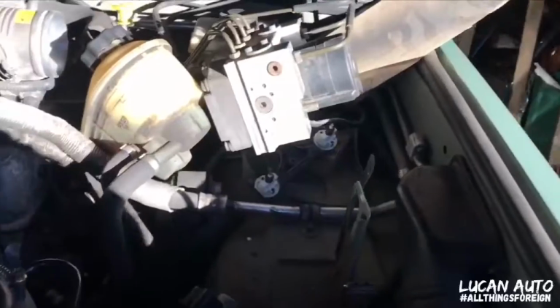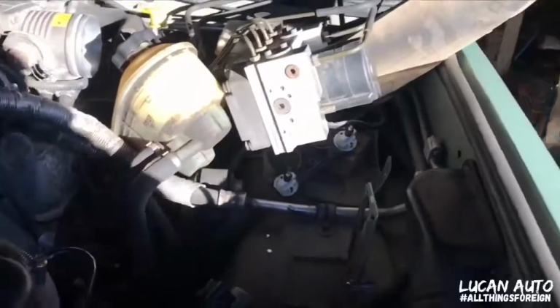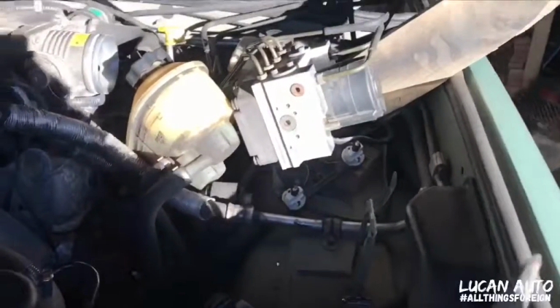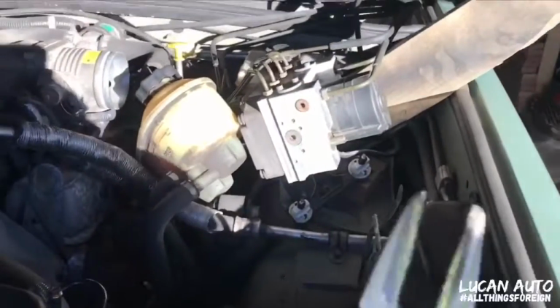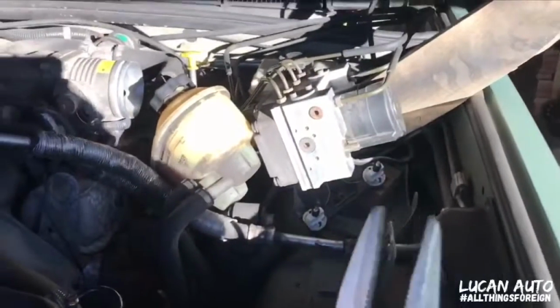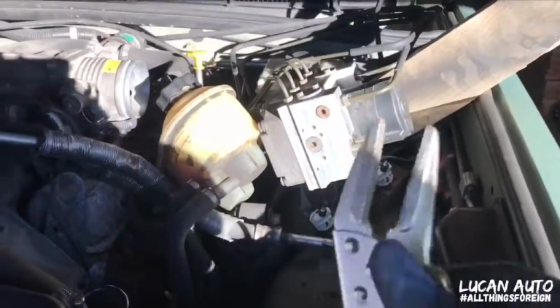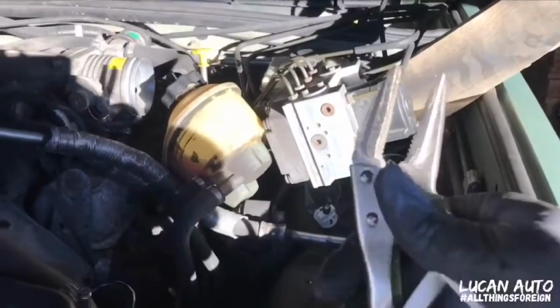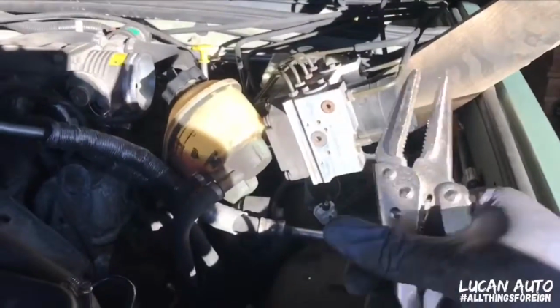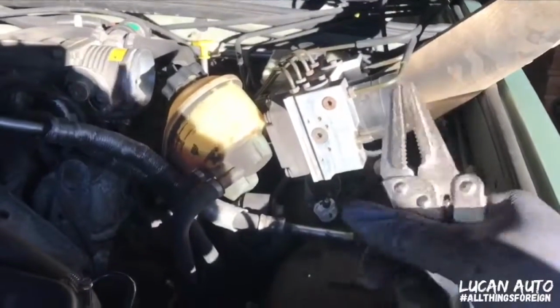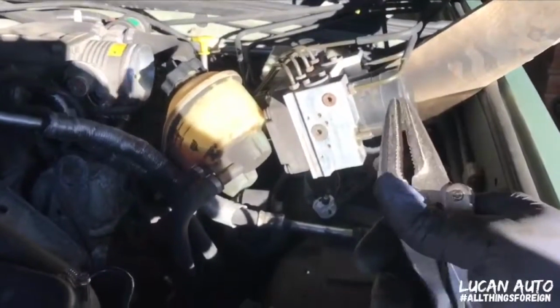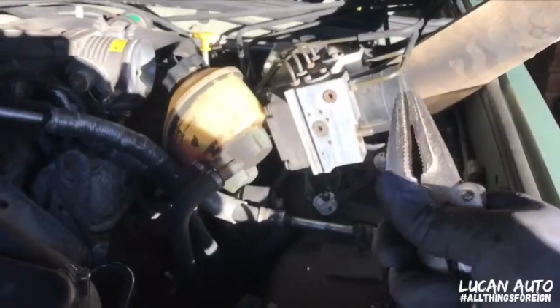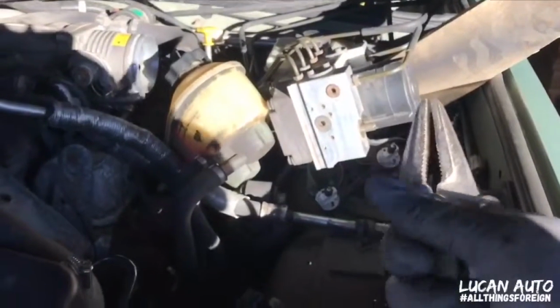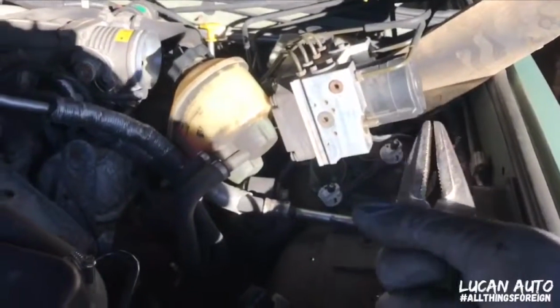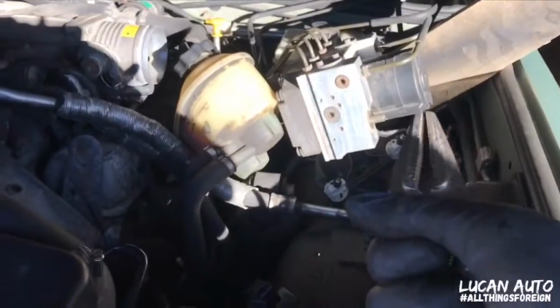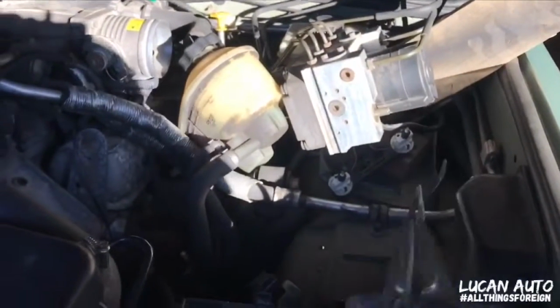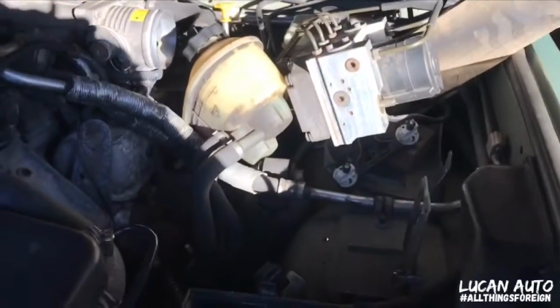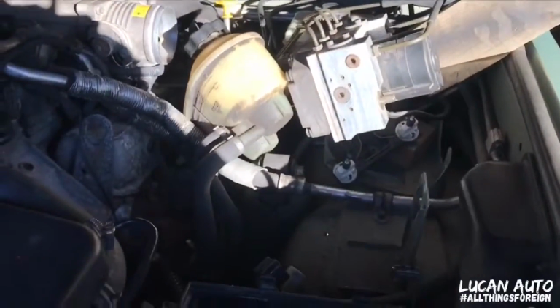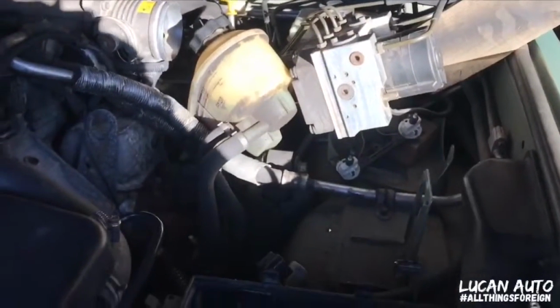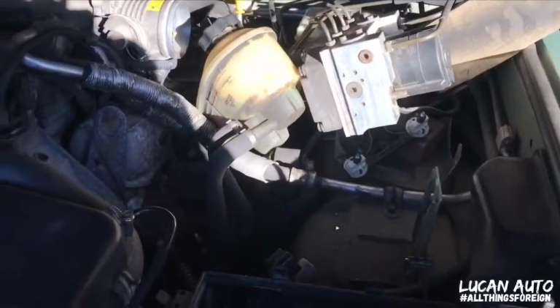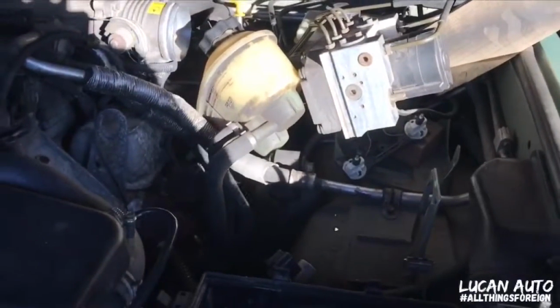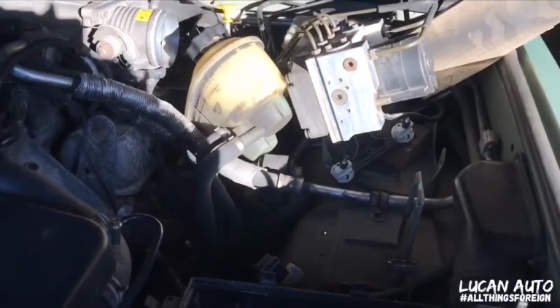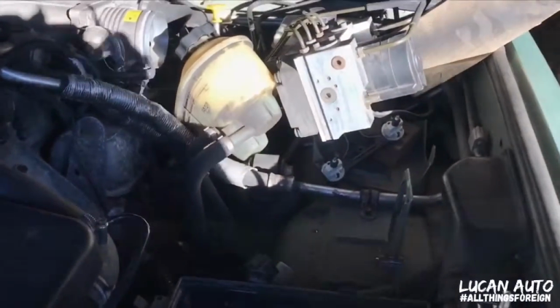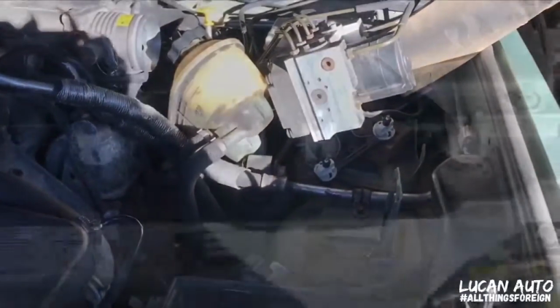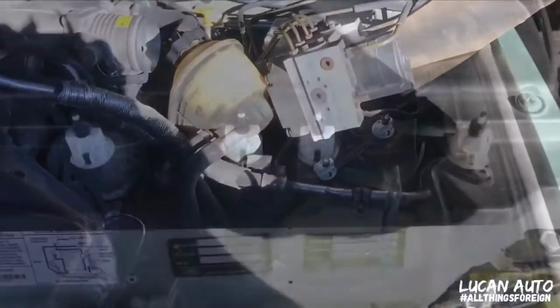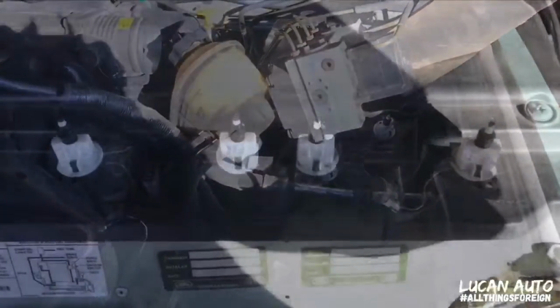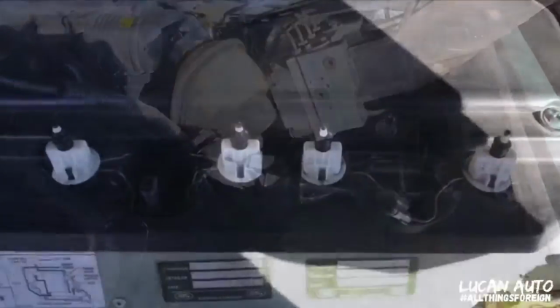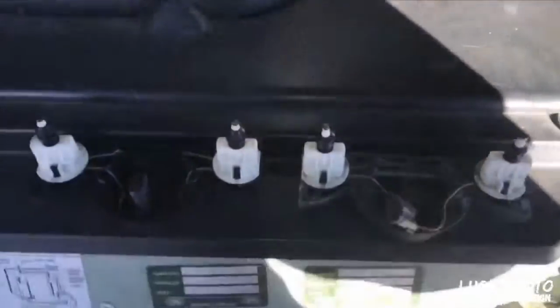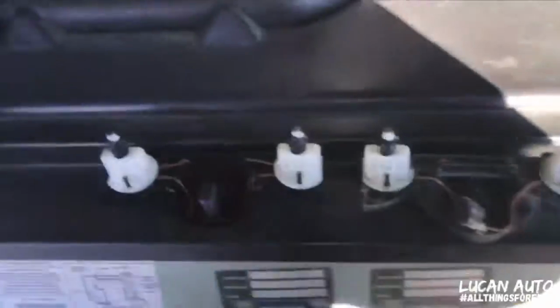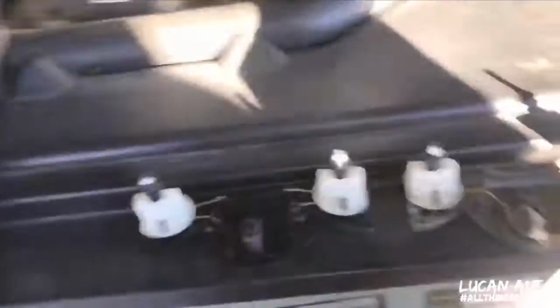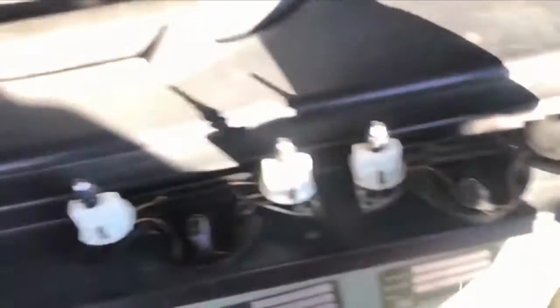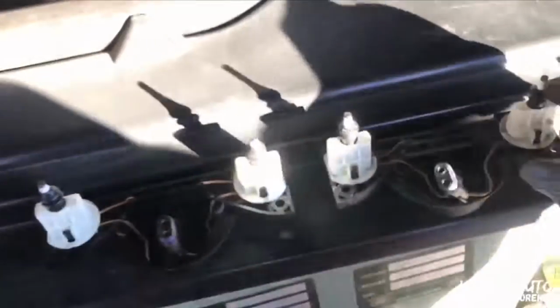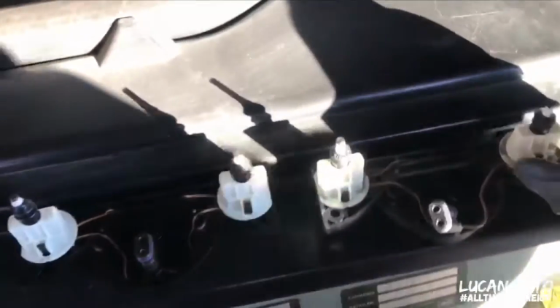What I'm going to do is just grab a pair of these, grab it, and pull it down. This is the old one.